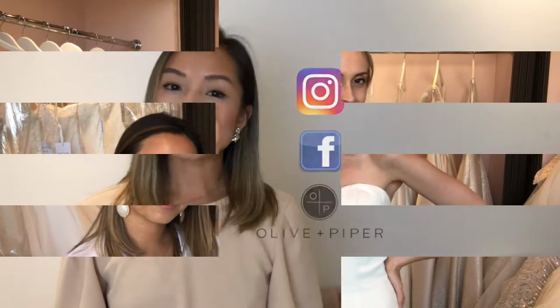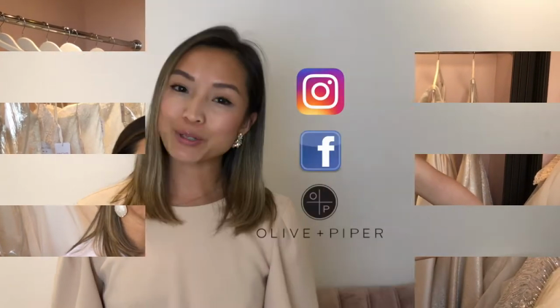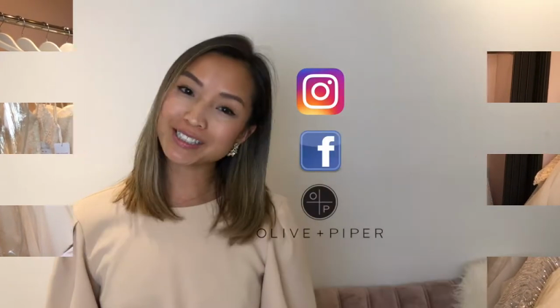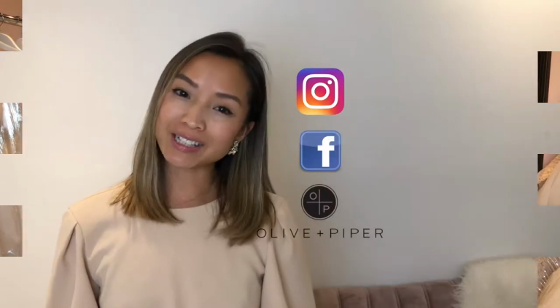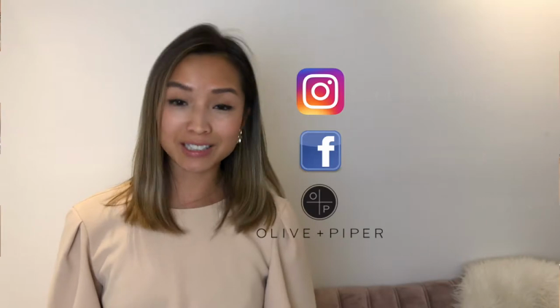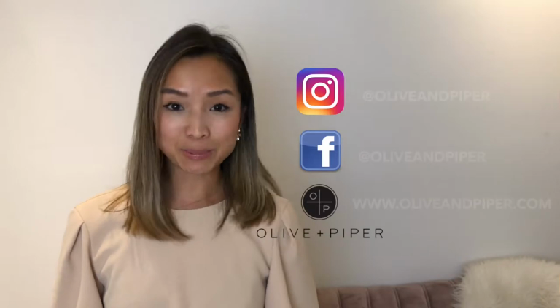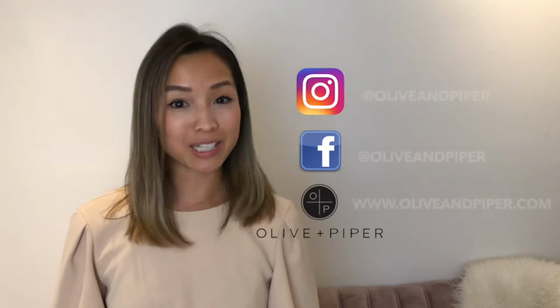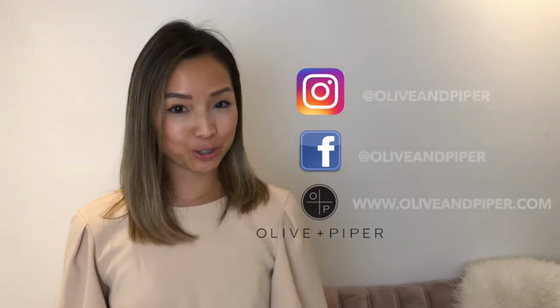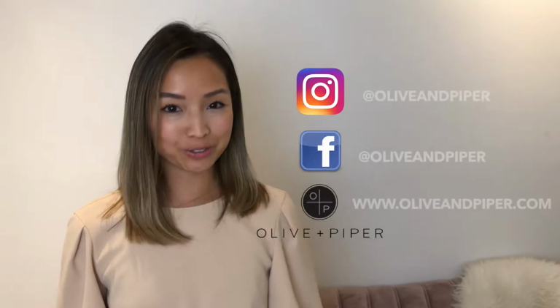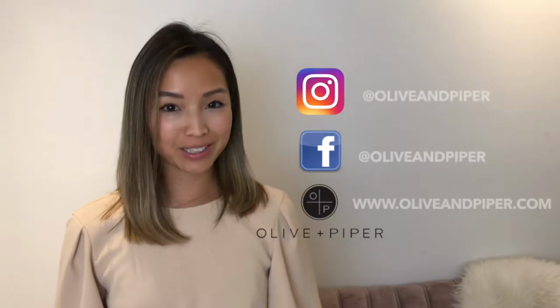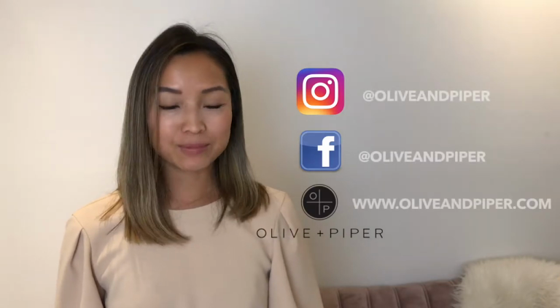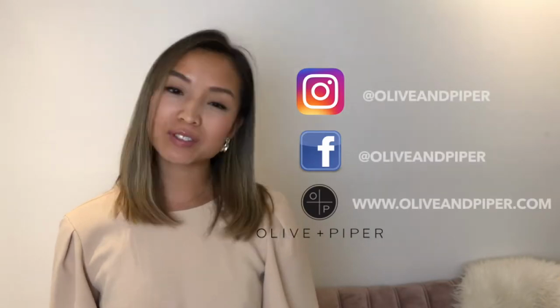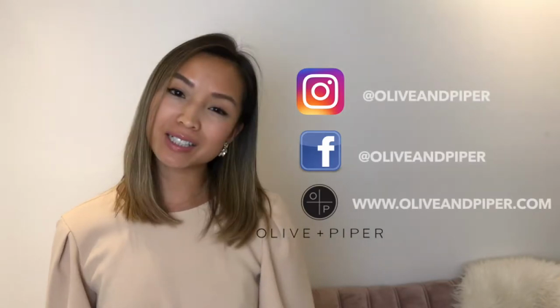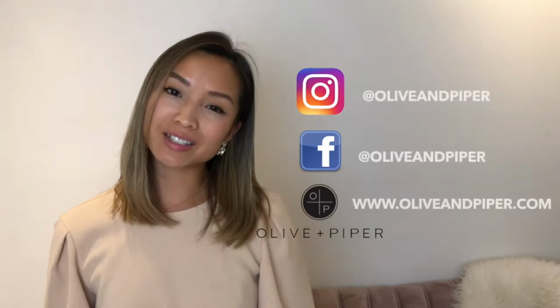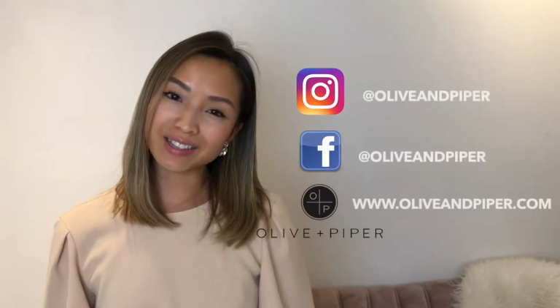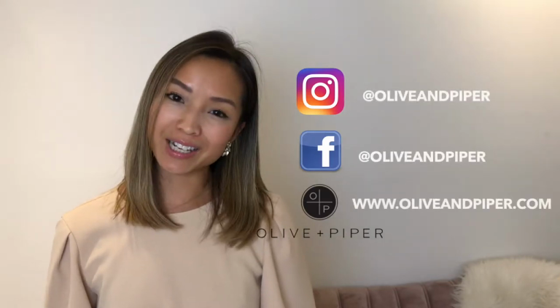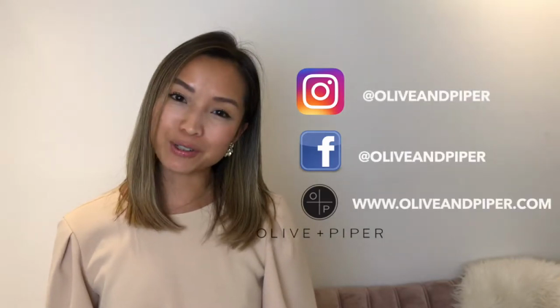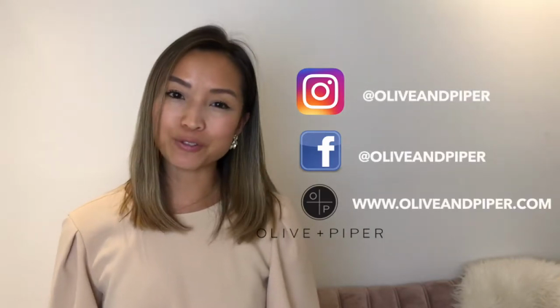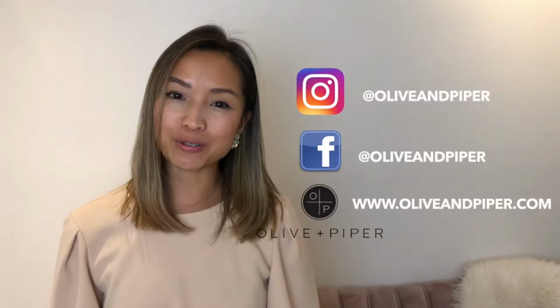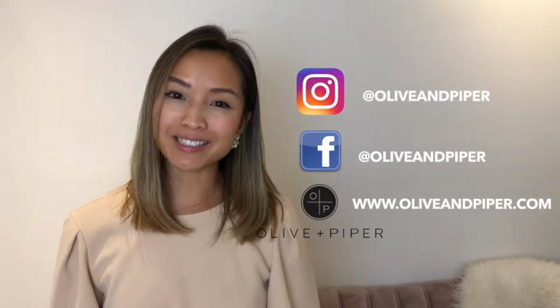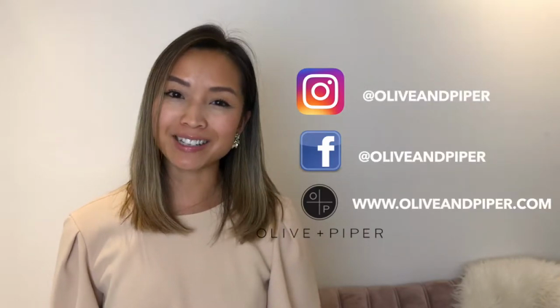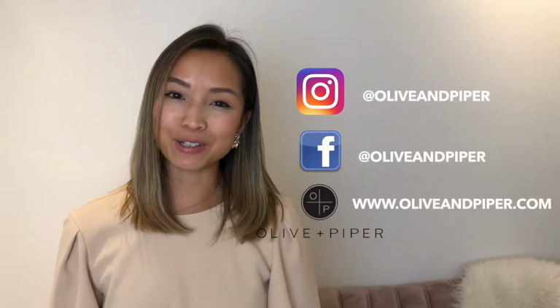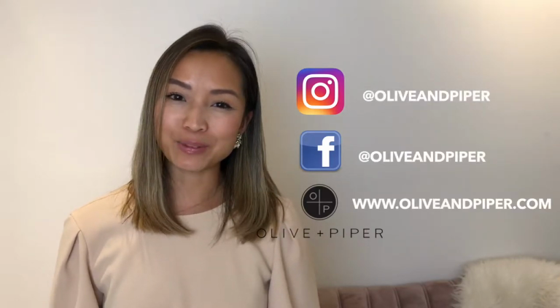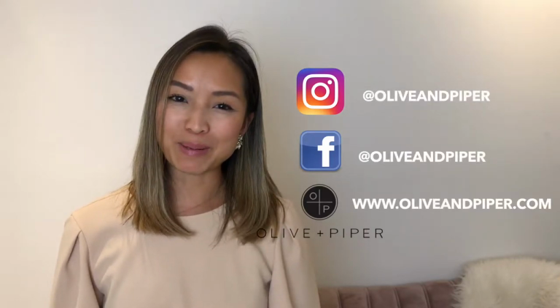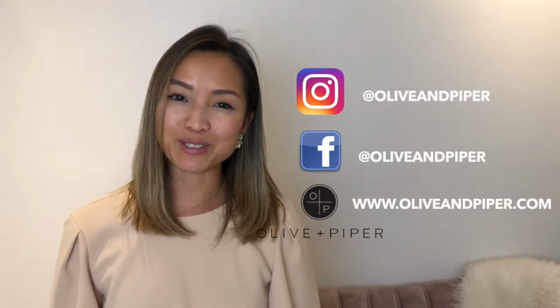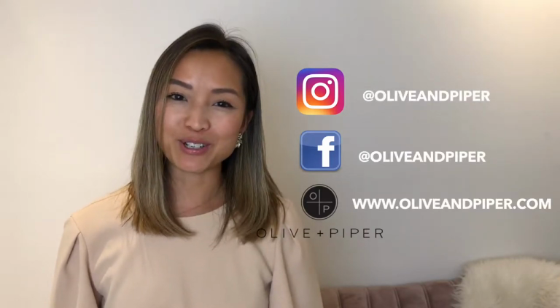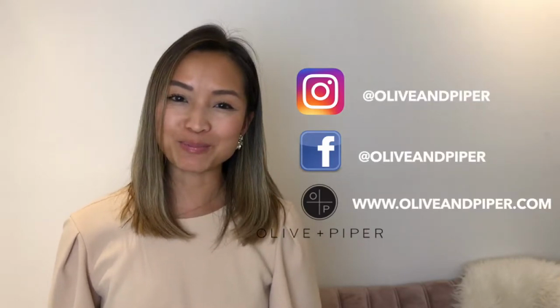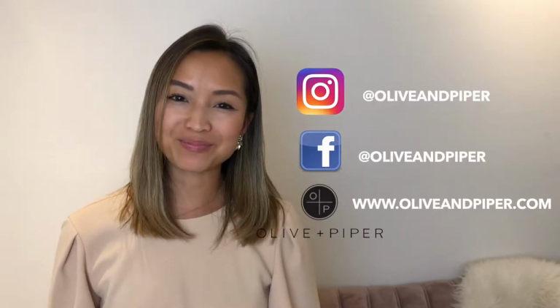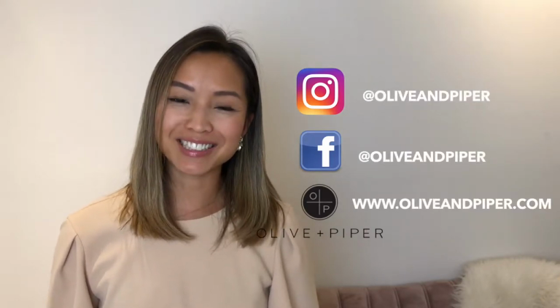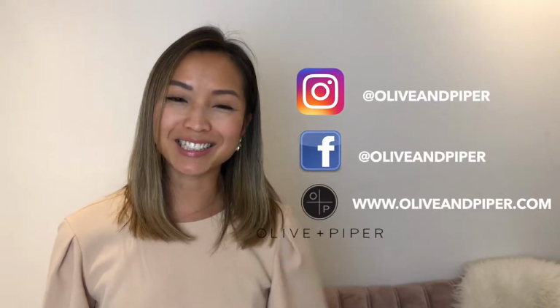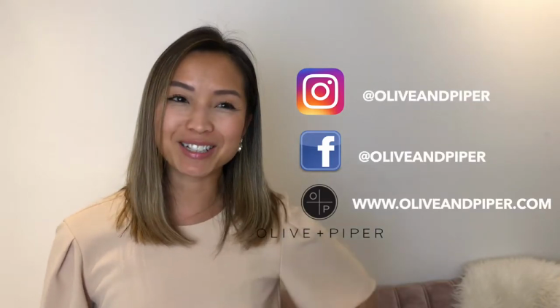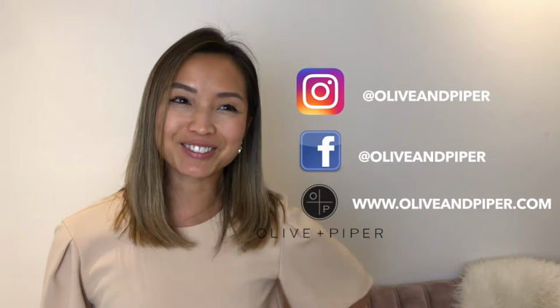For more styling tips and jewellery, visit us online at oliveandpiper.com.